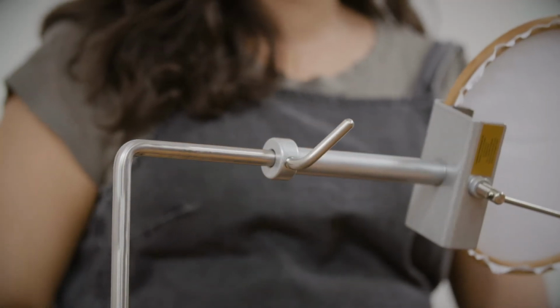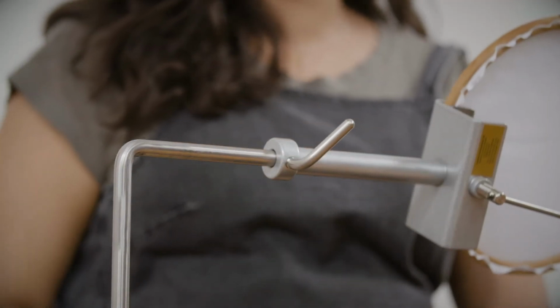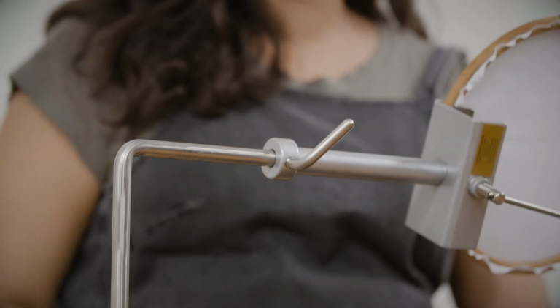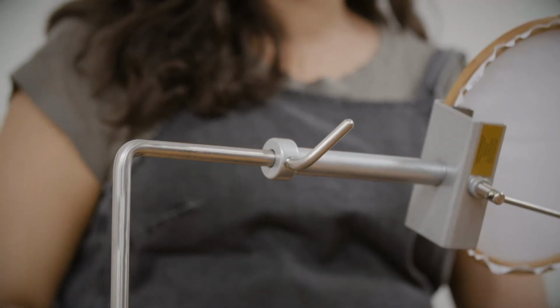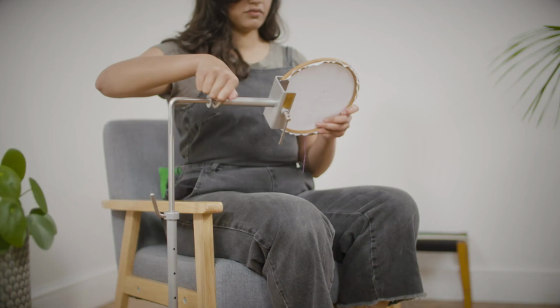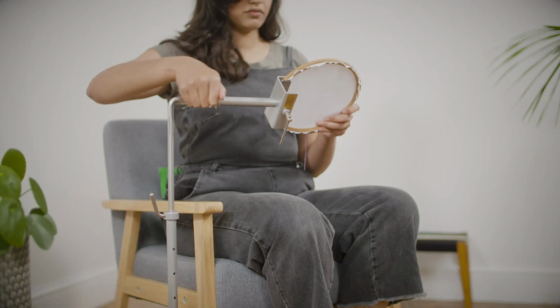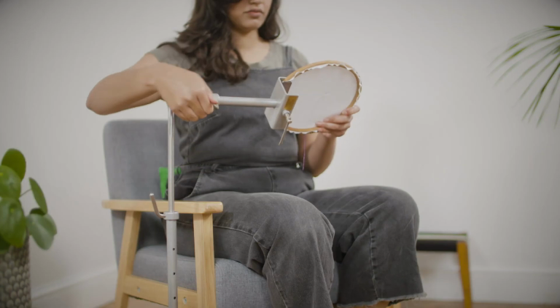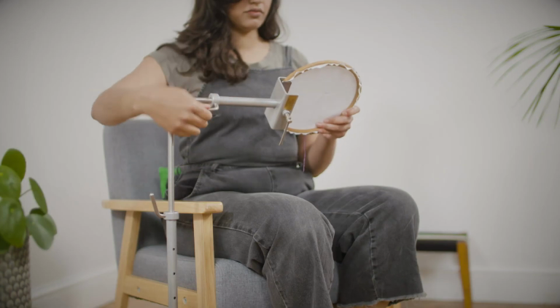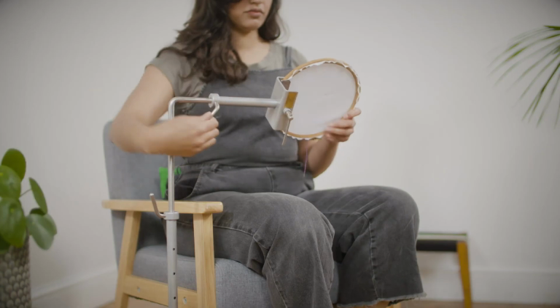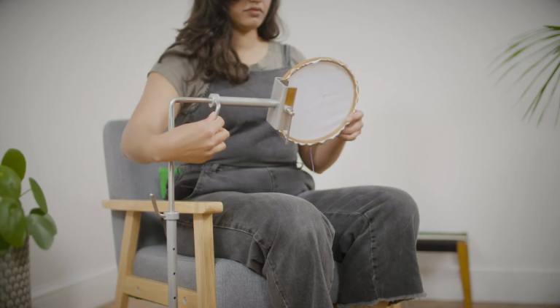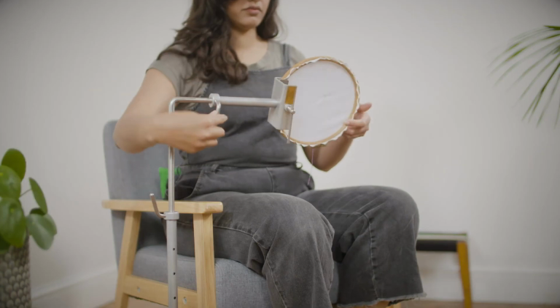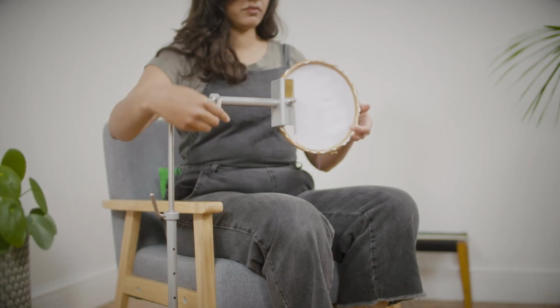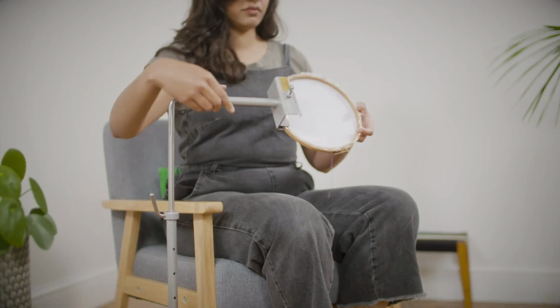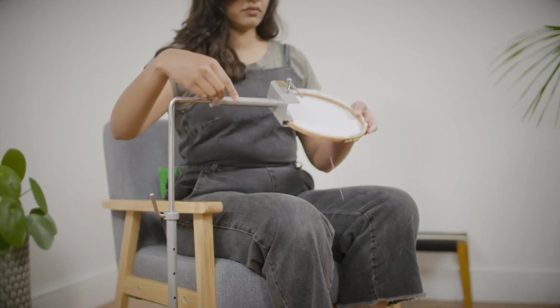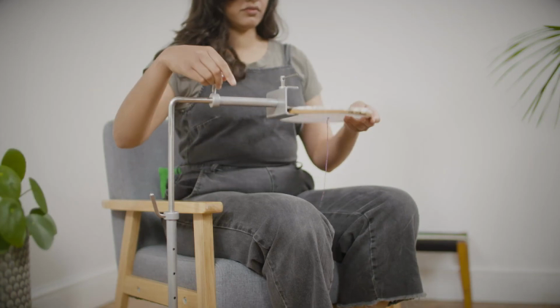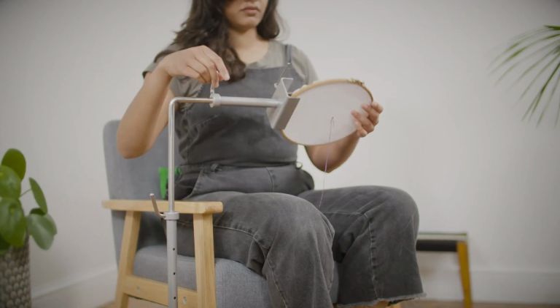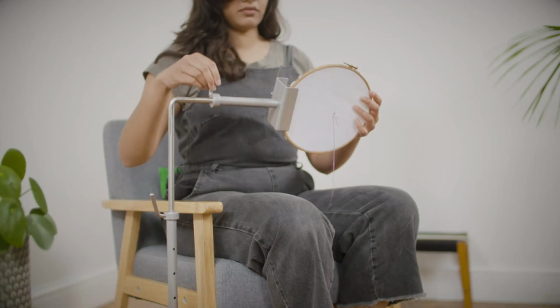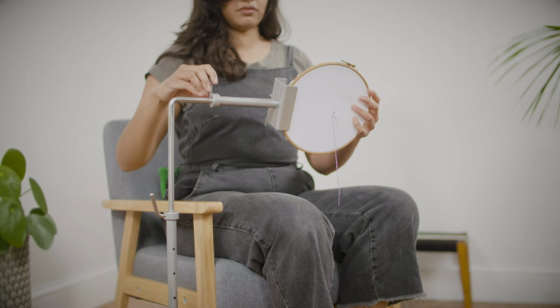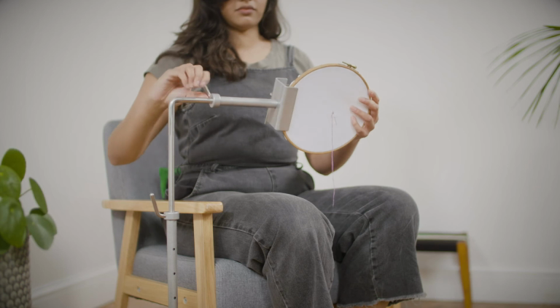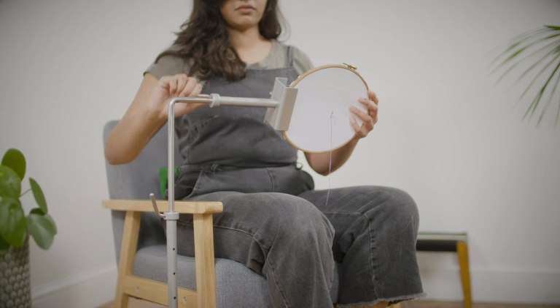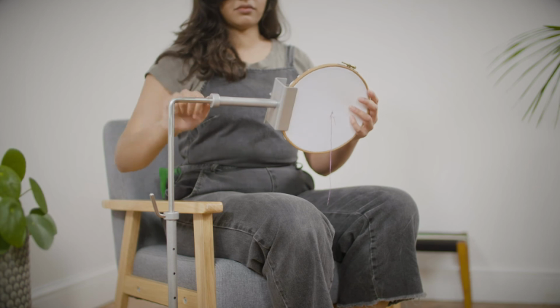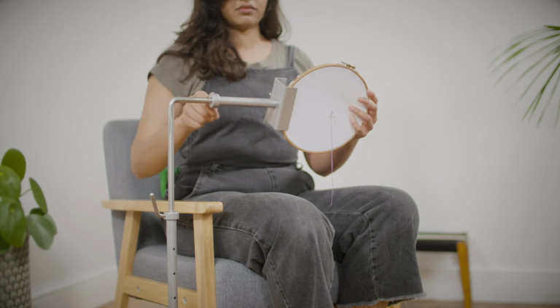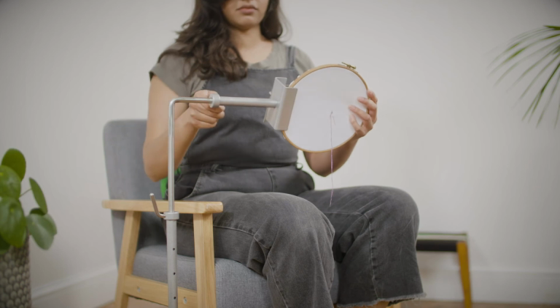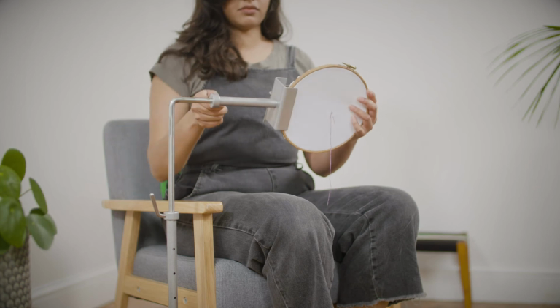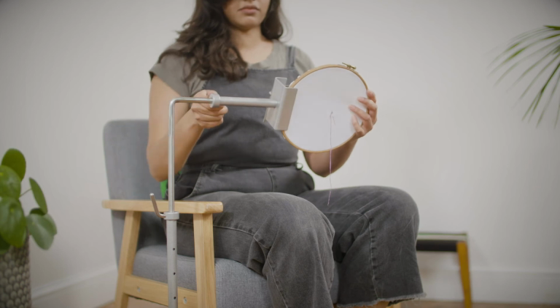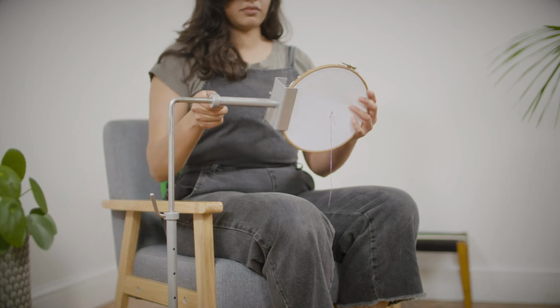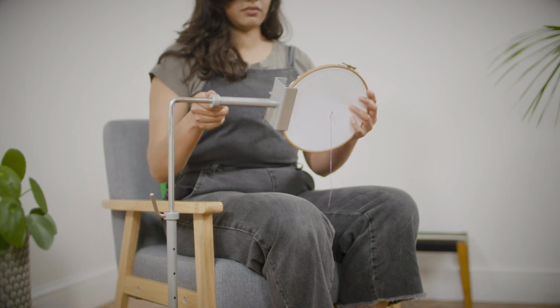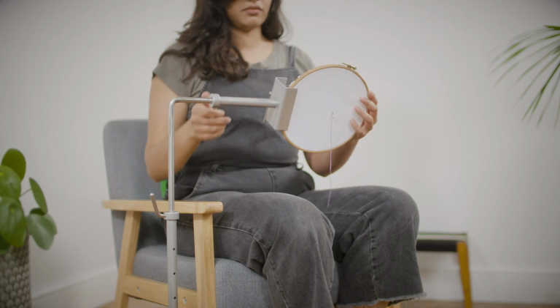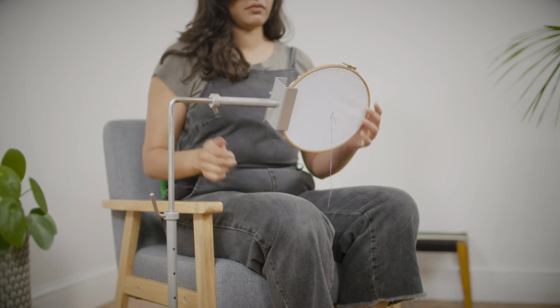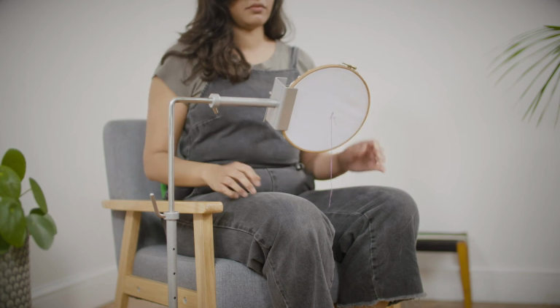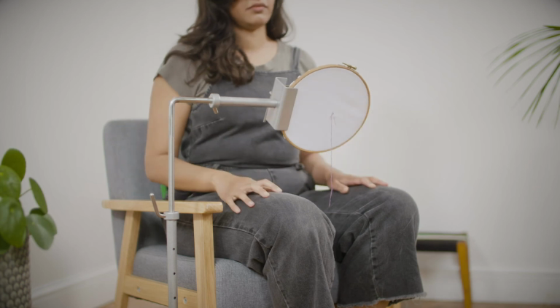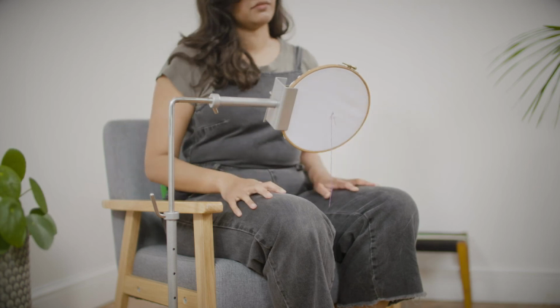Work can be viewed from the back at any point during stitching. Simply loosen the side clamp's lever screw and spin.